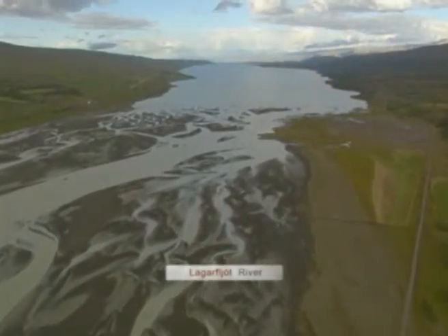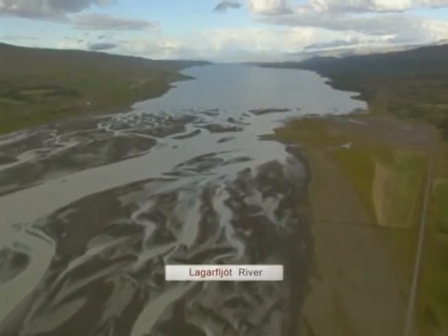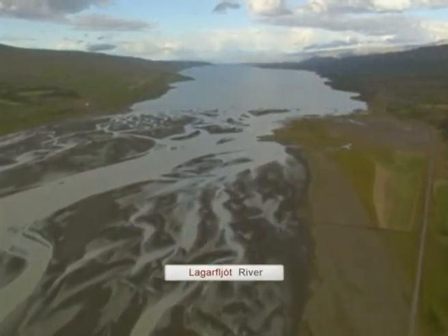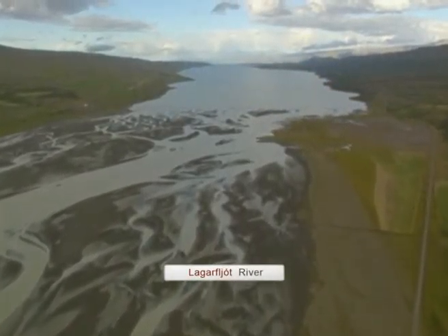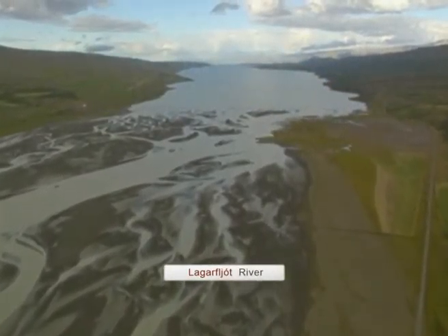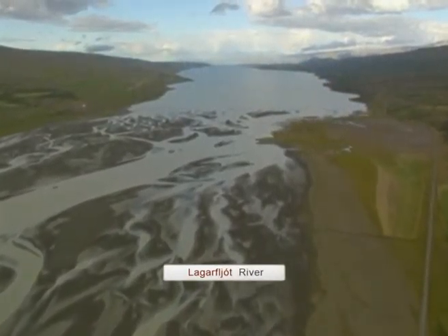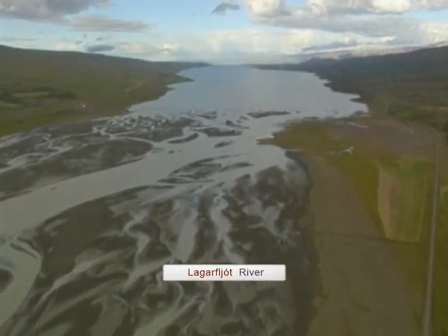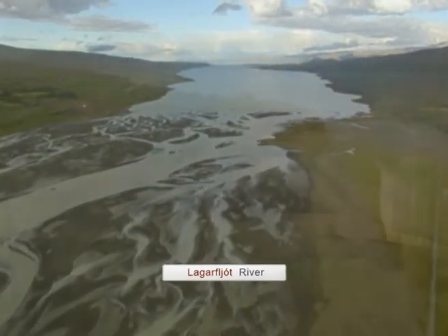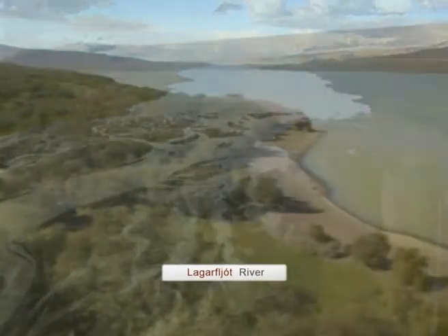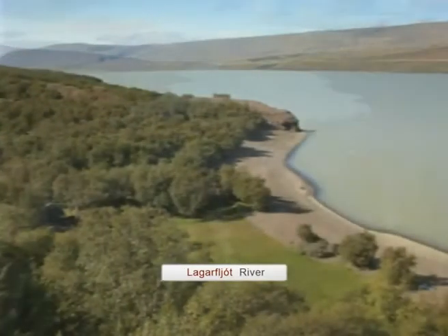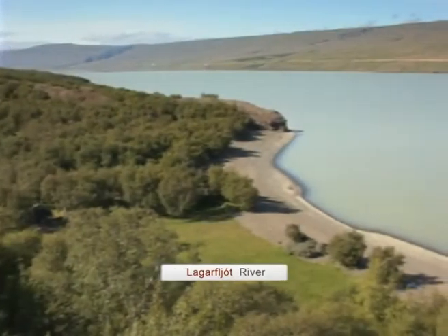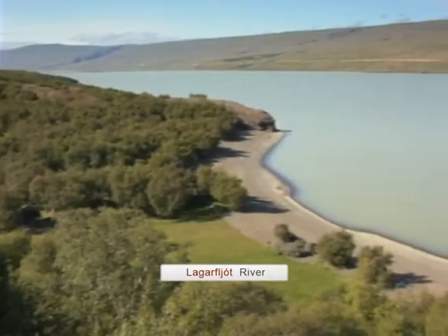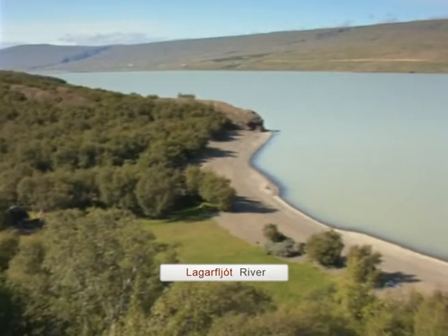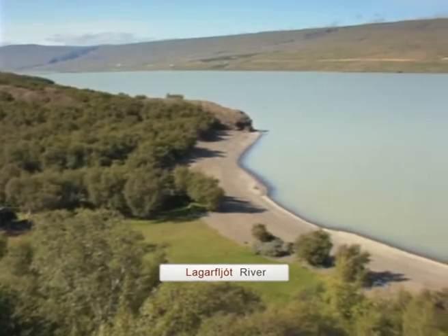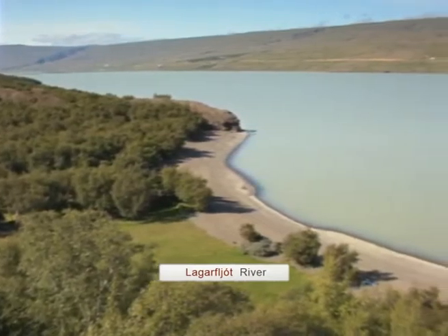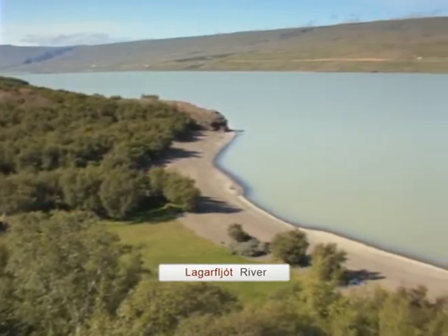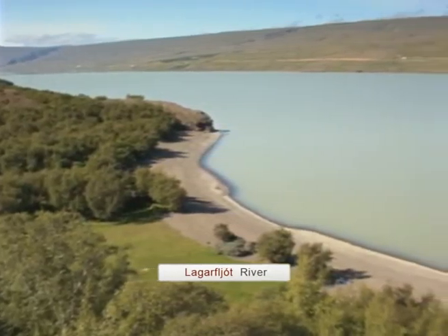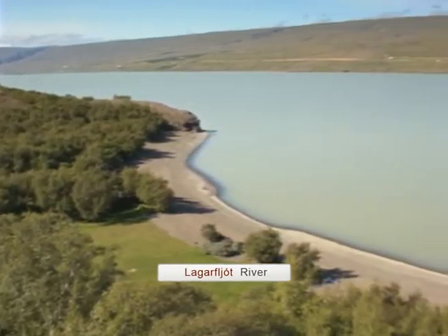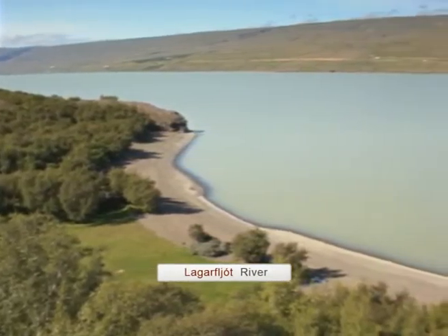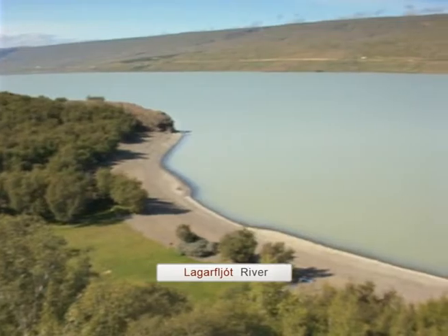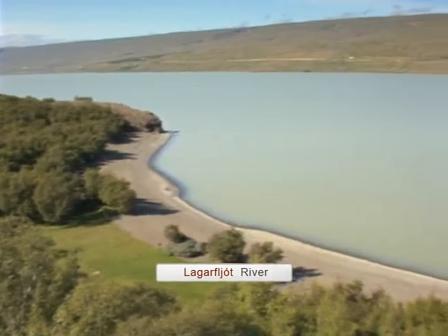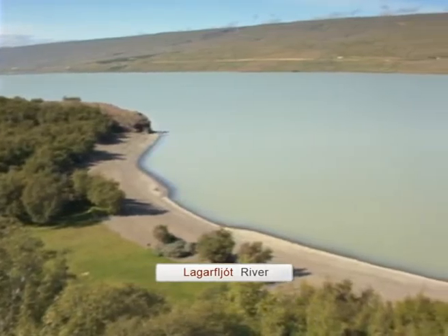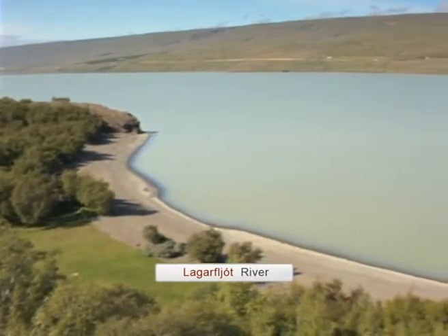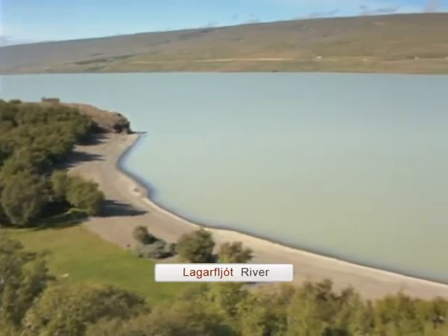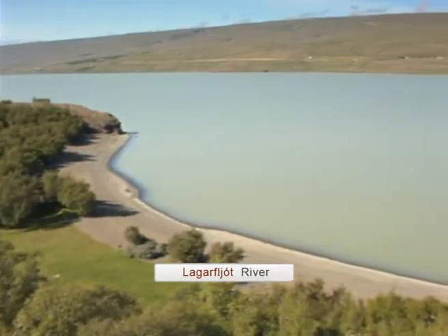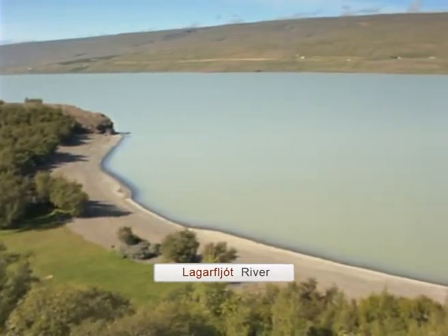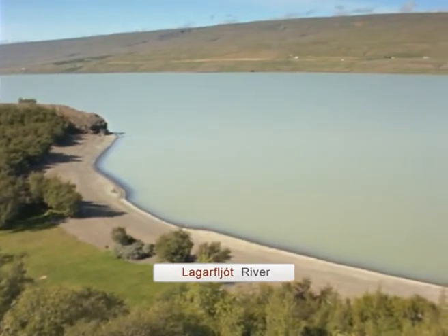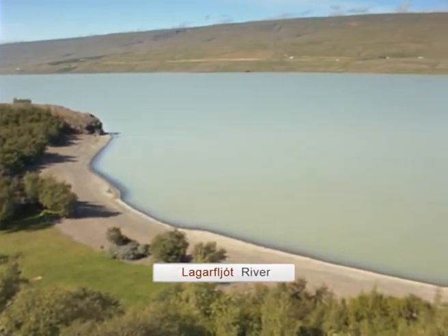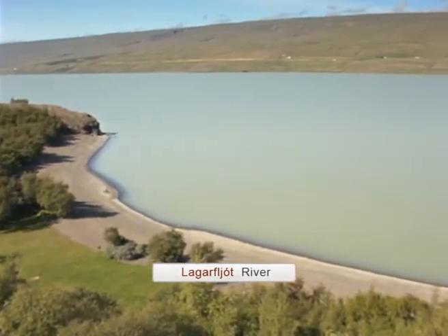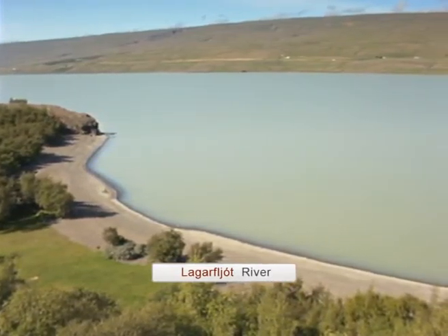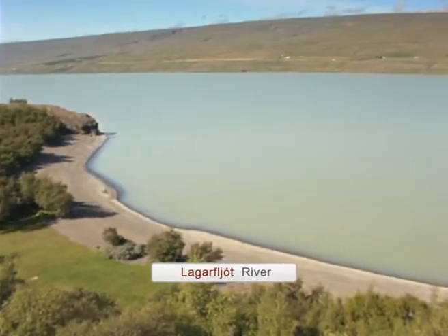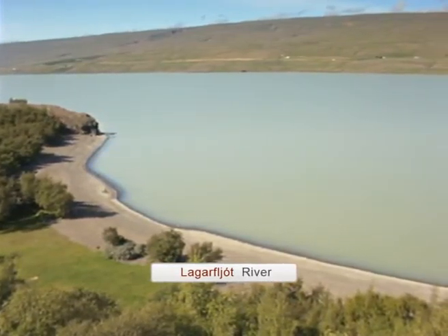There are many waterfalls in the eastern region, however the waterfall Hengifoss makes for an especially dramatic and beautiful sight.